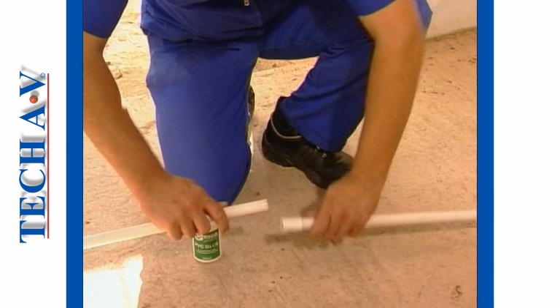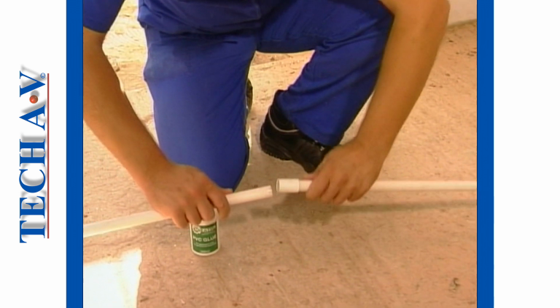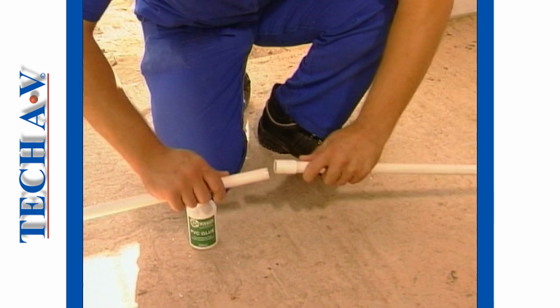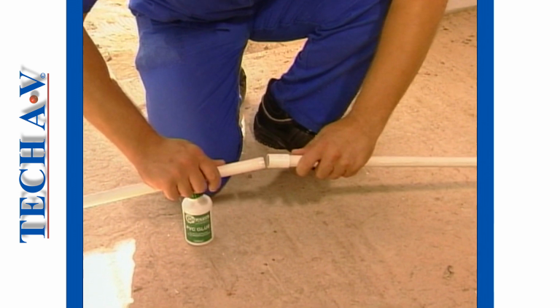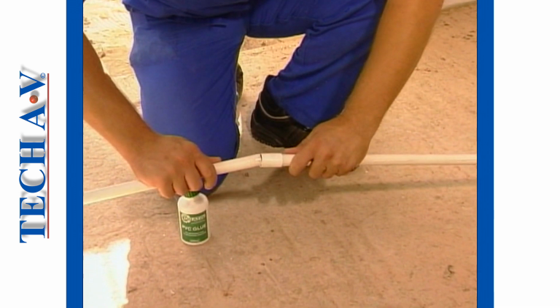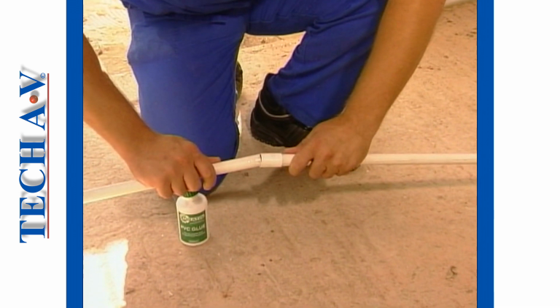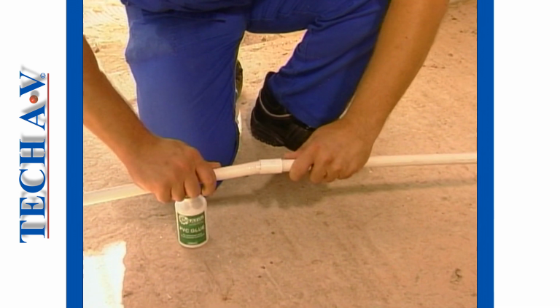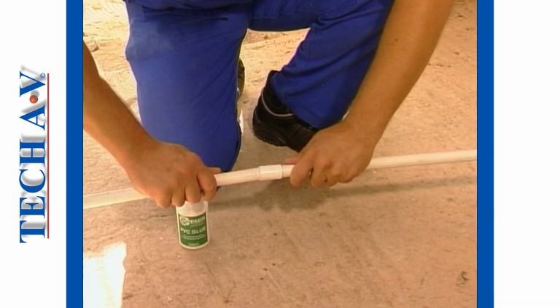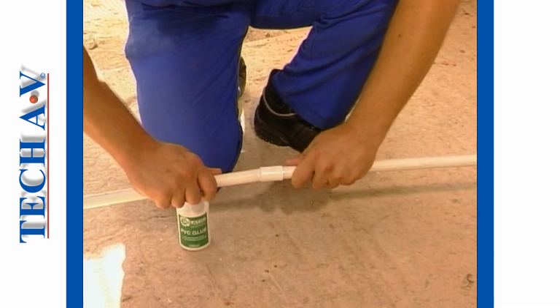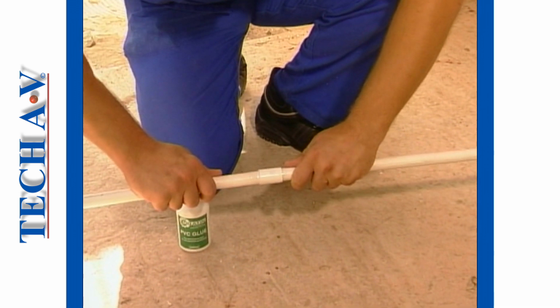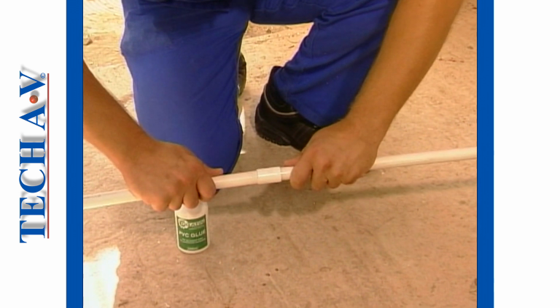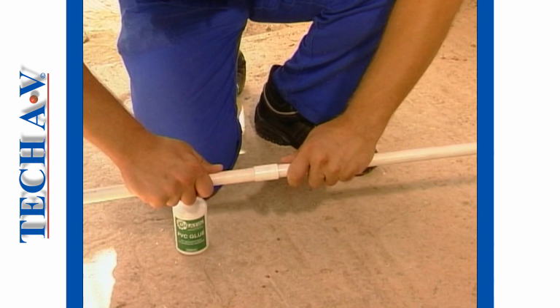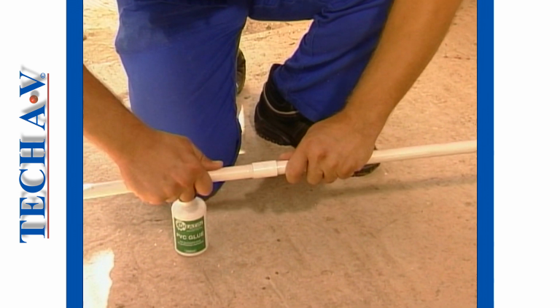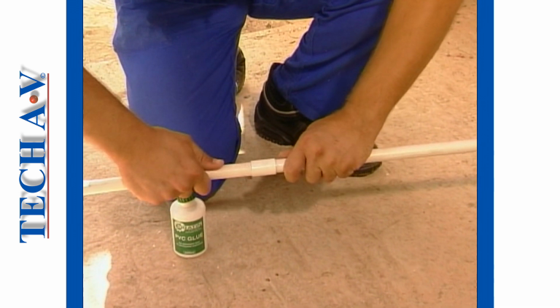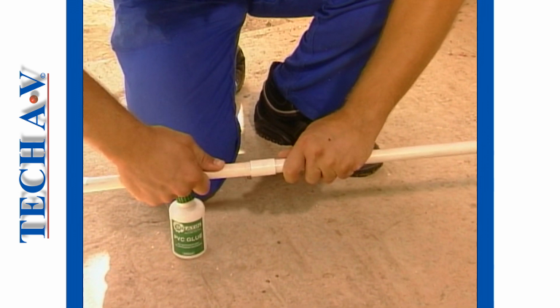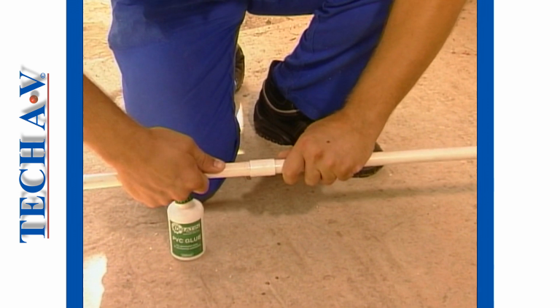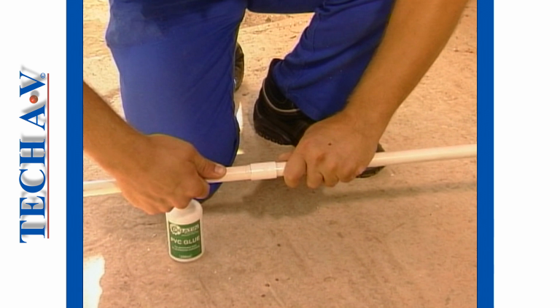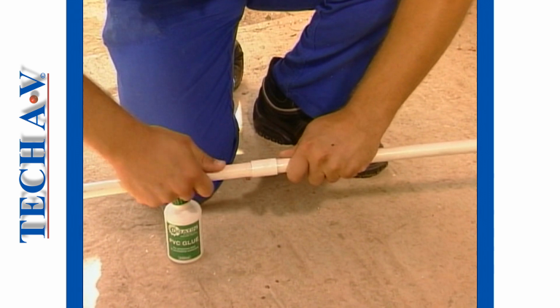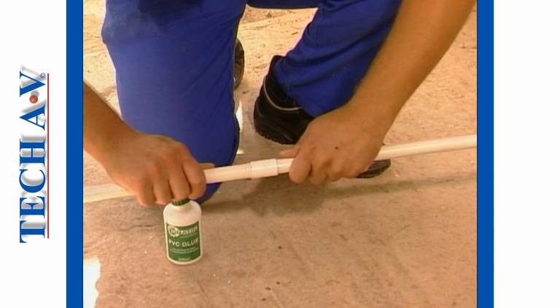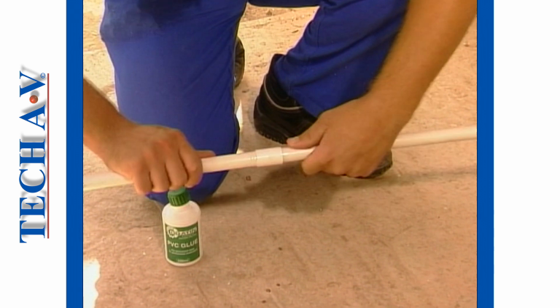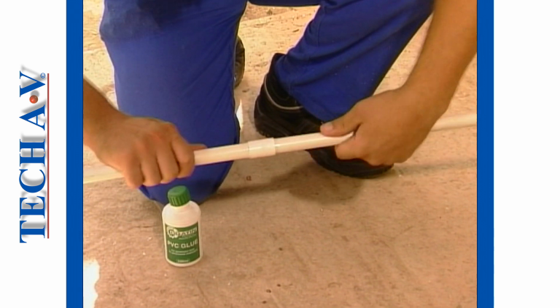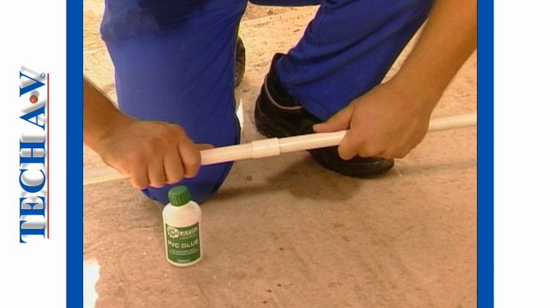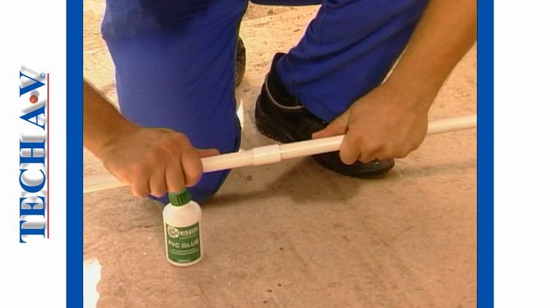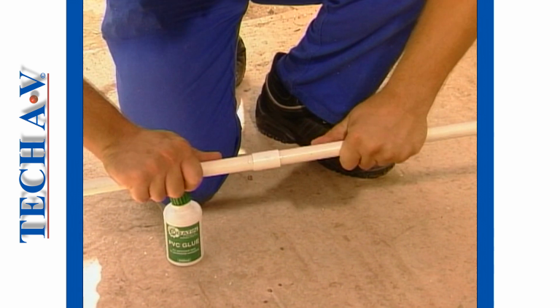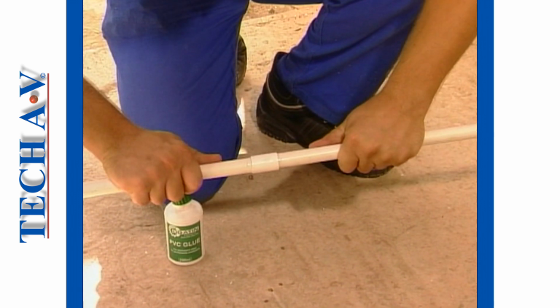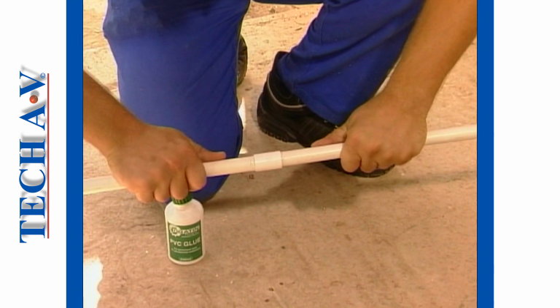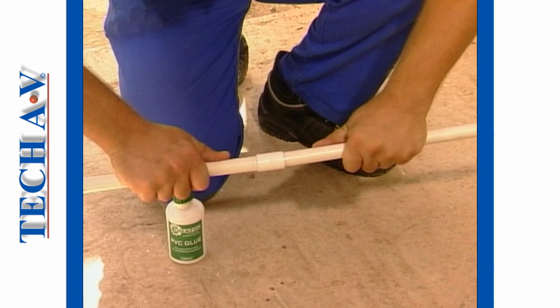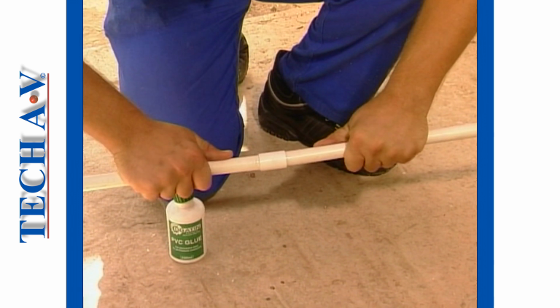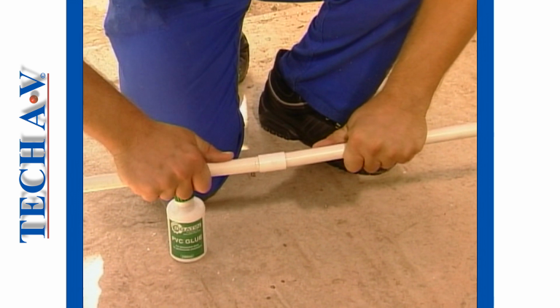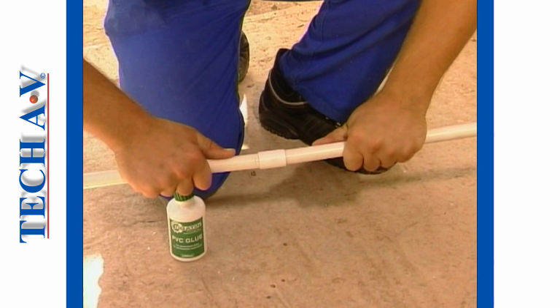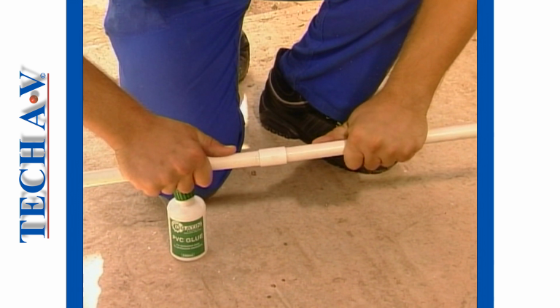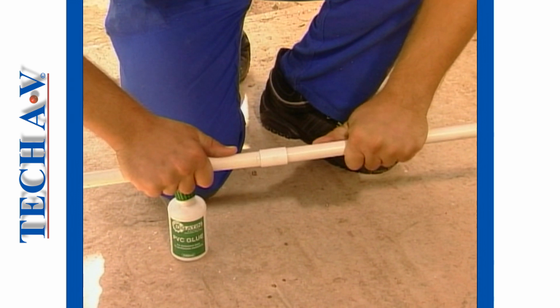Allow the glue on the joints to dry for a few minutes before you attempt to install the conduit in place.